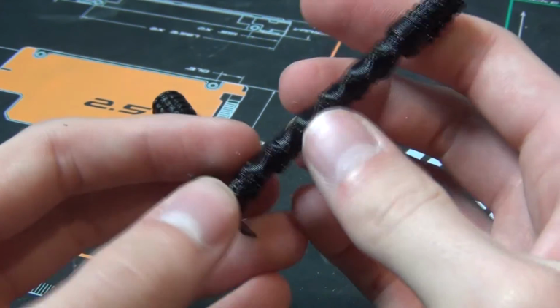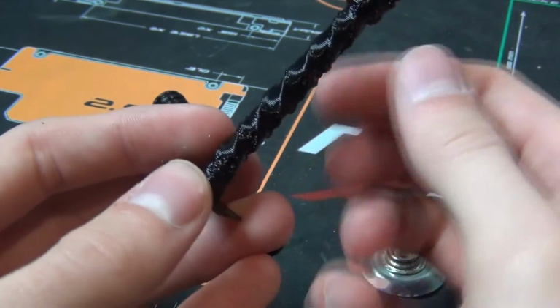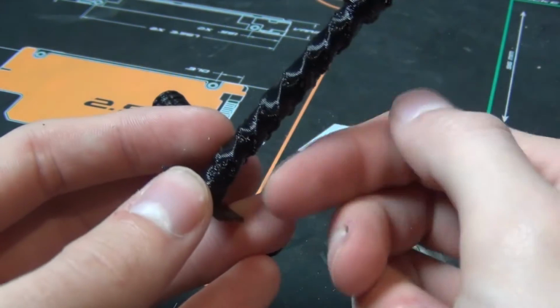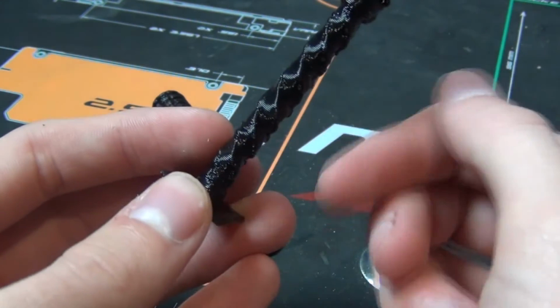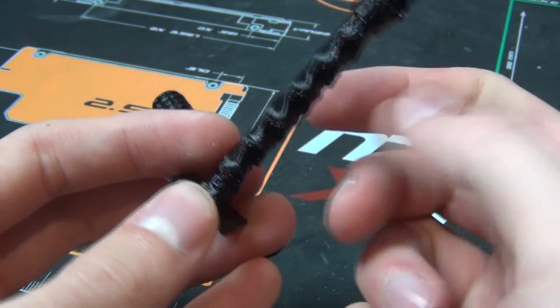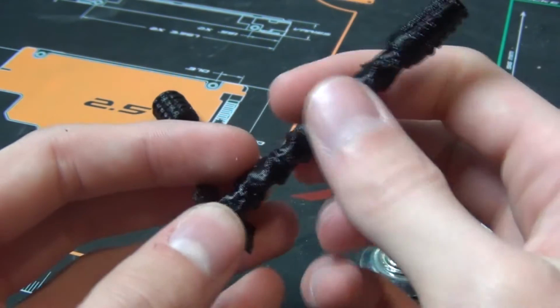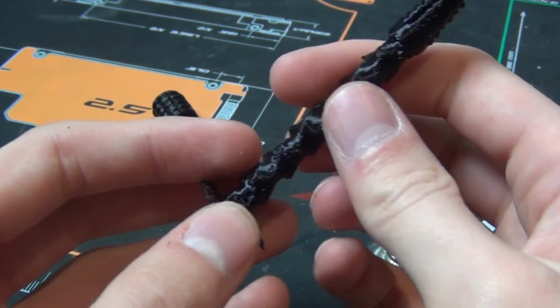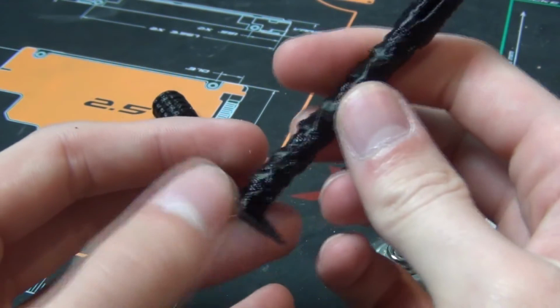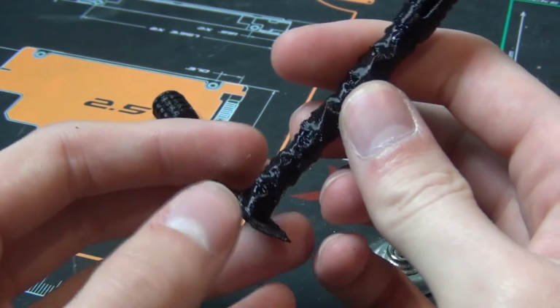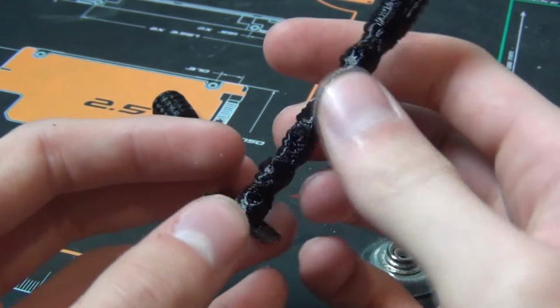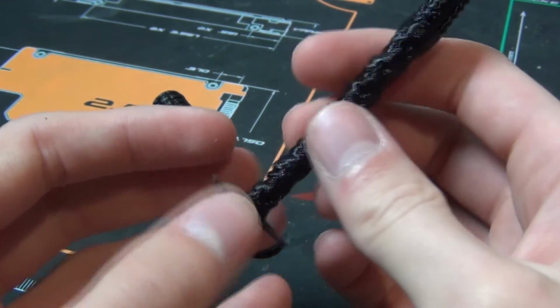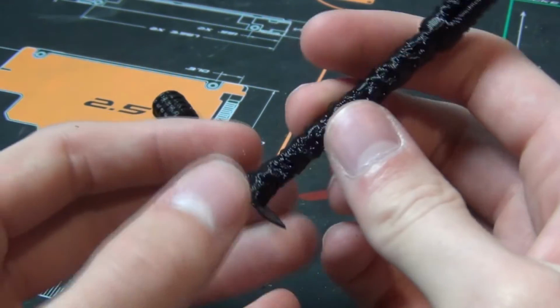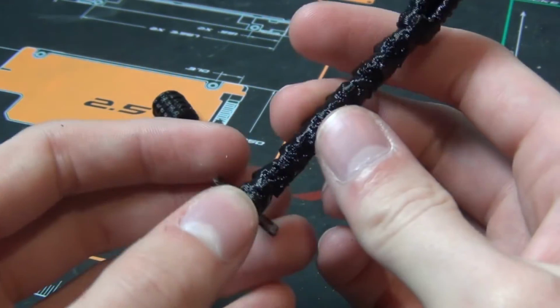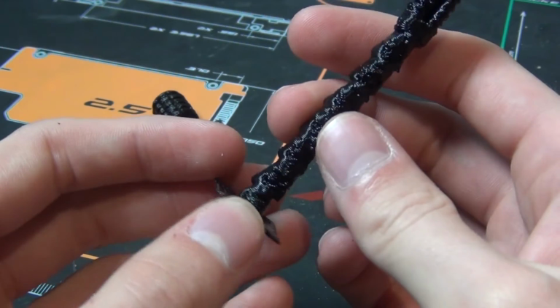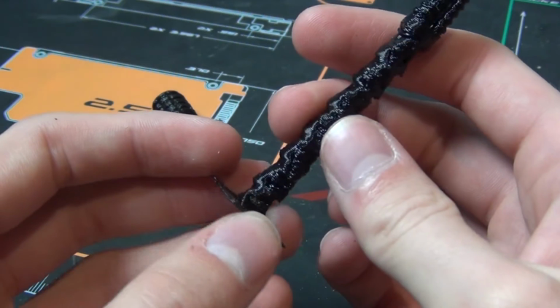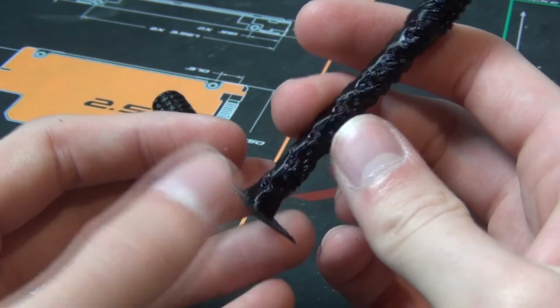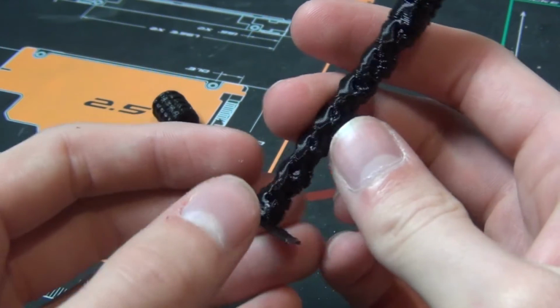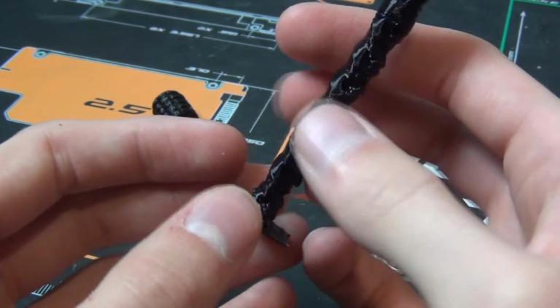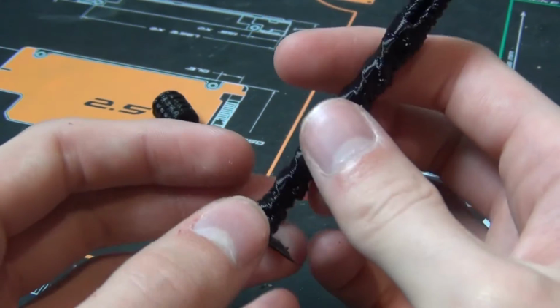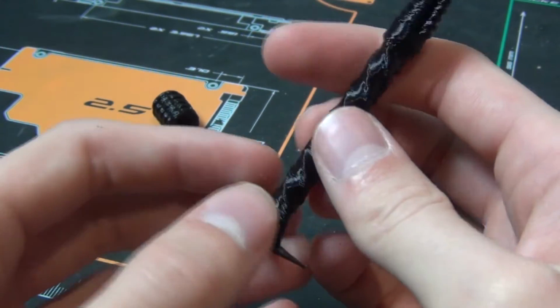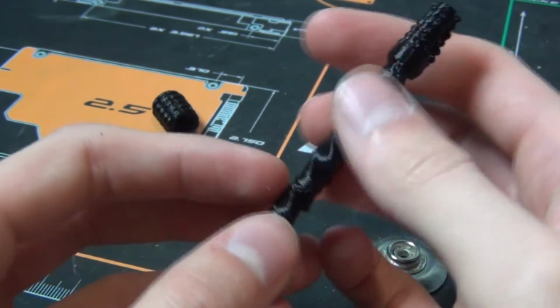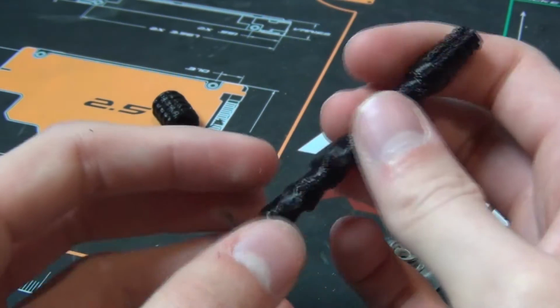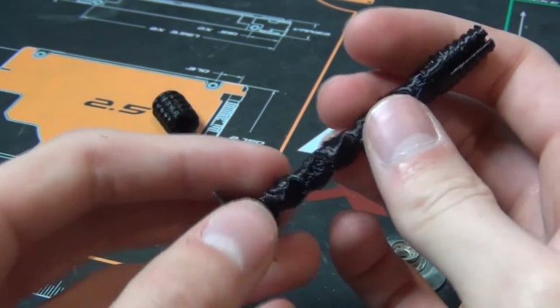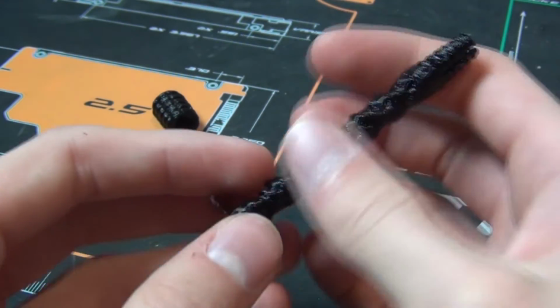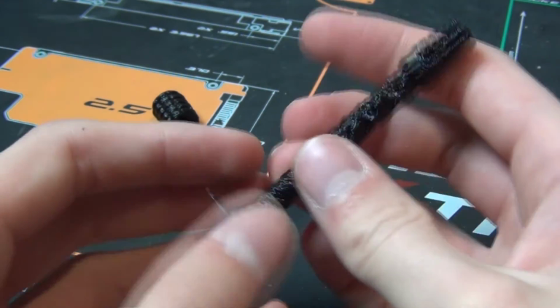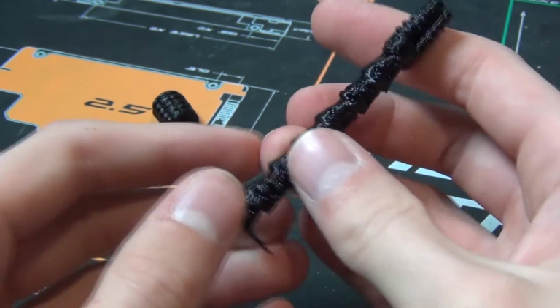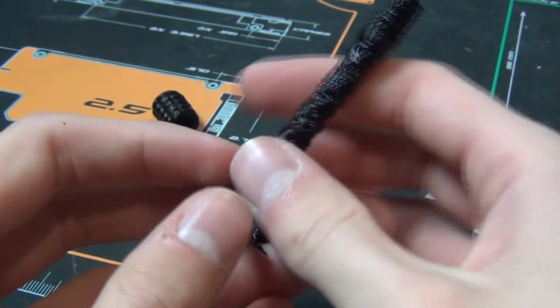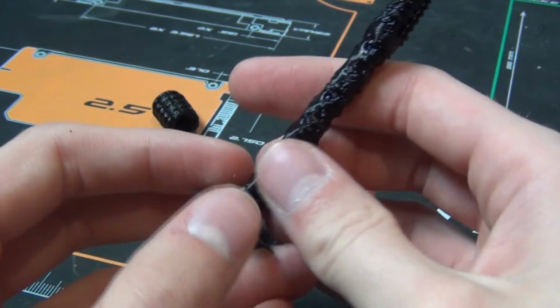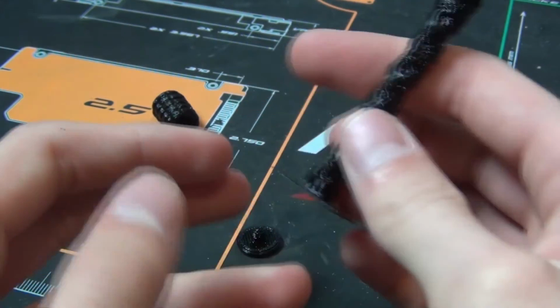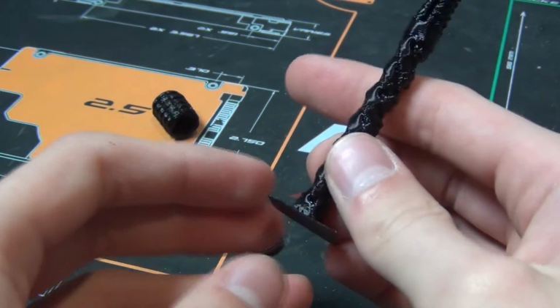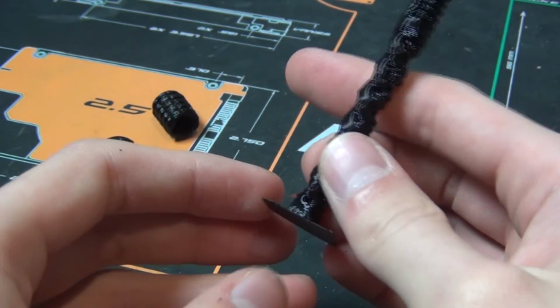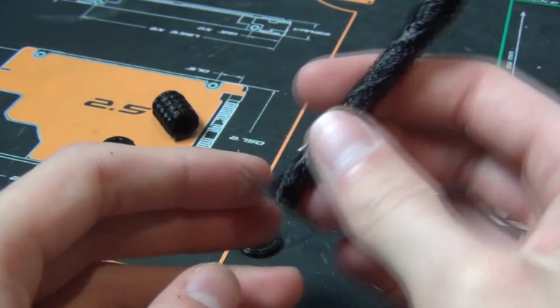Maybe more layers on the outside will help too. So let's try this again.